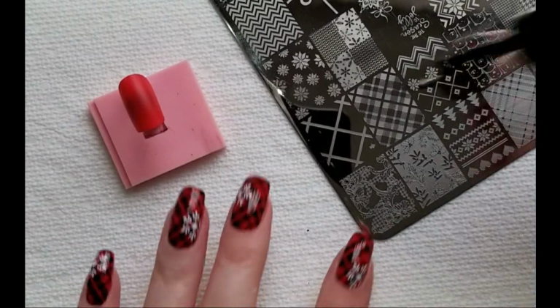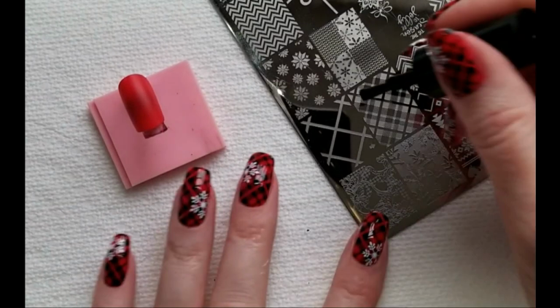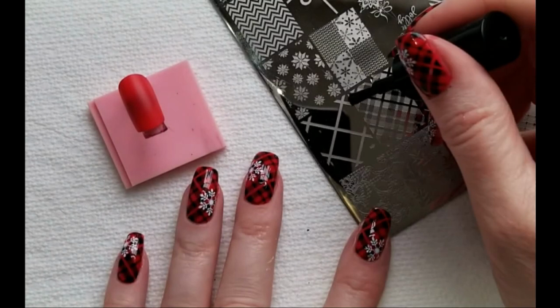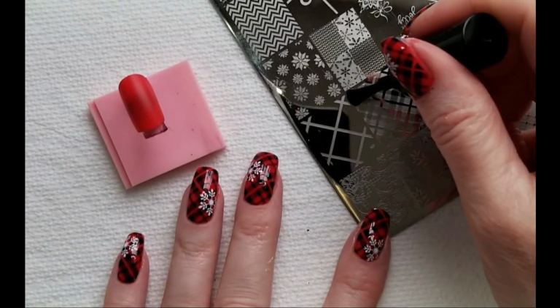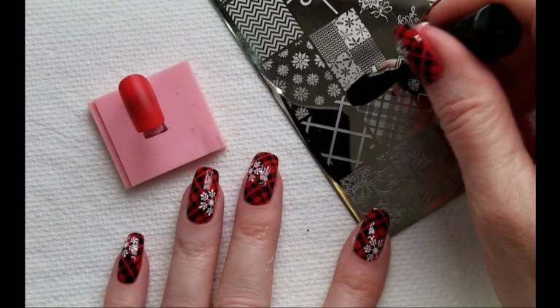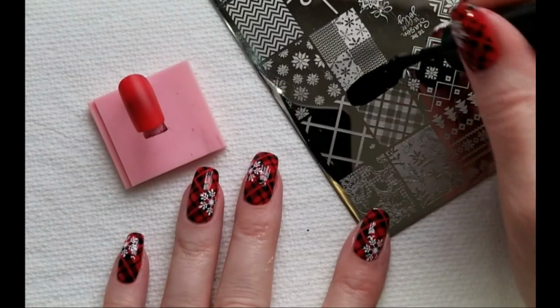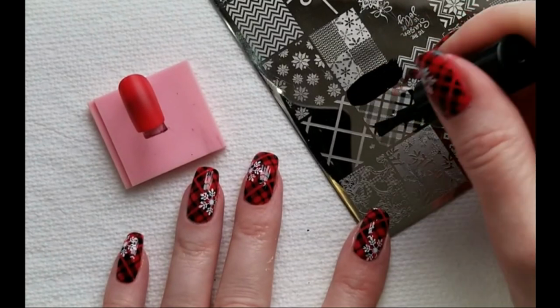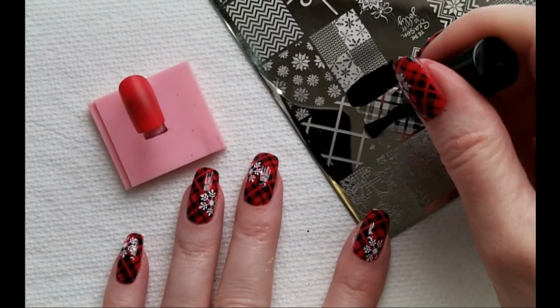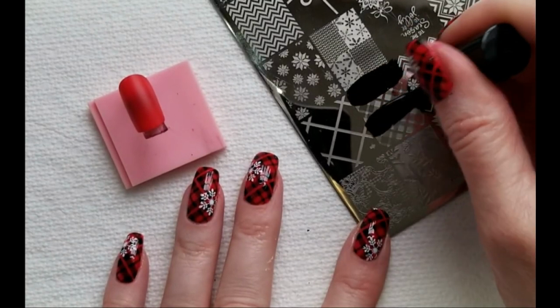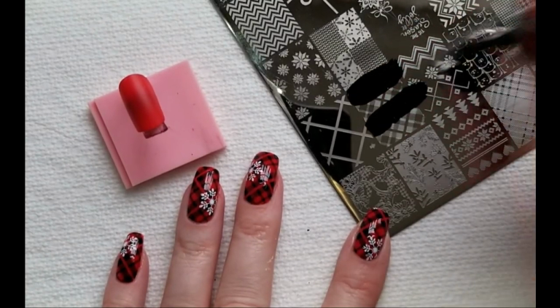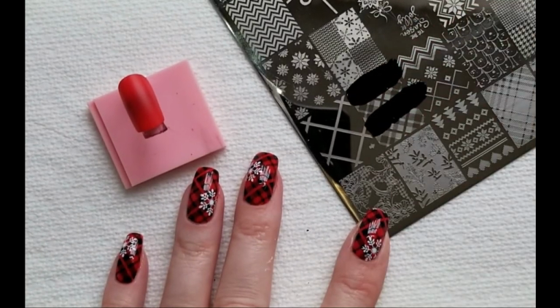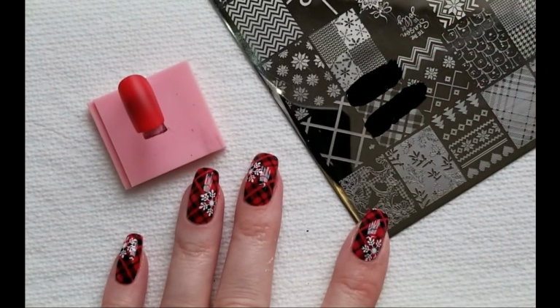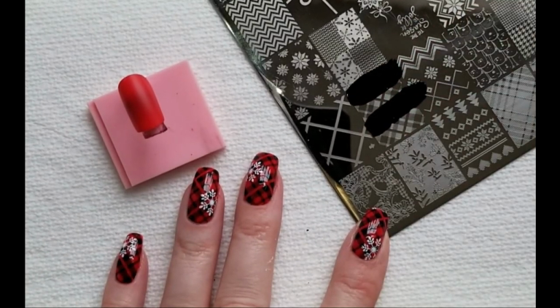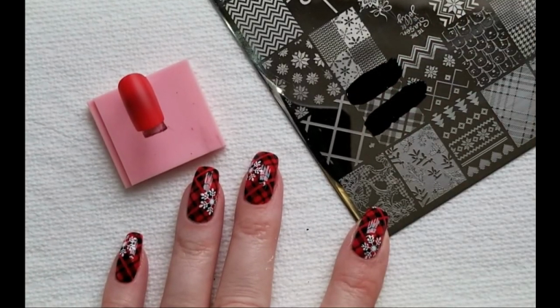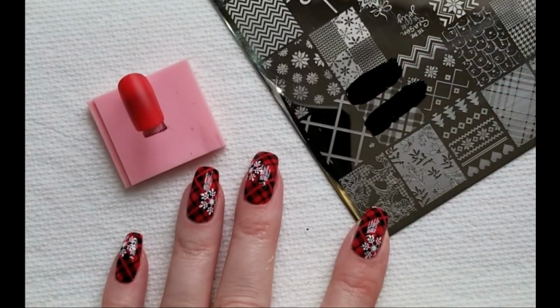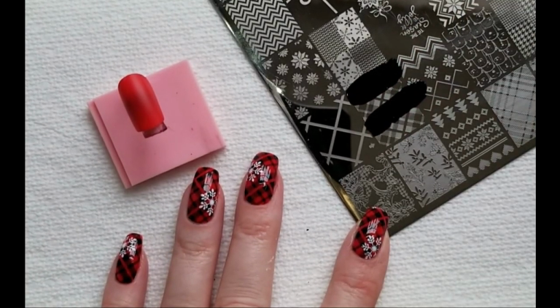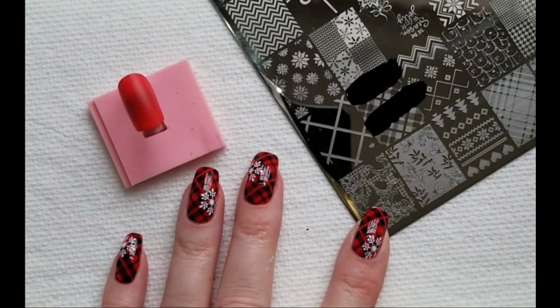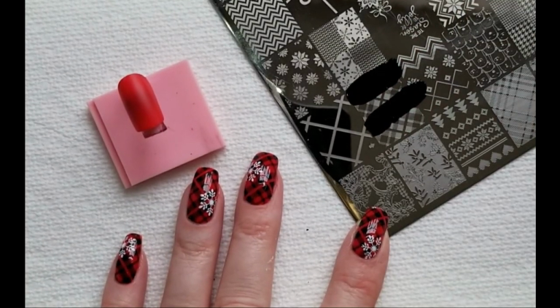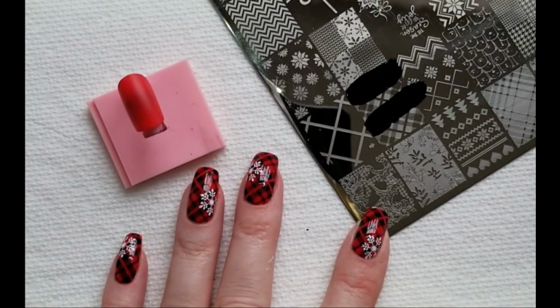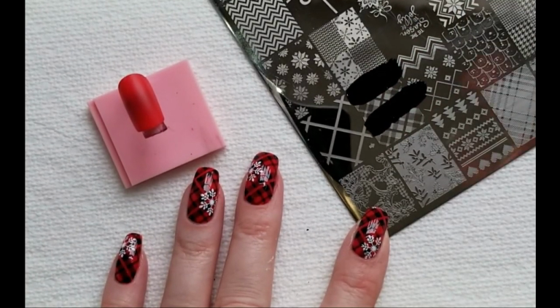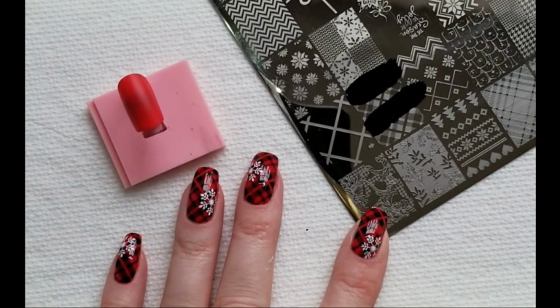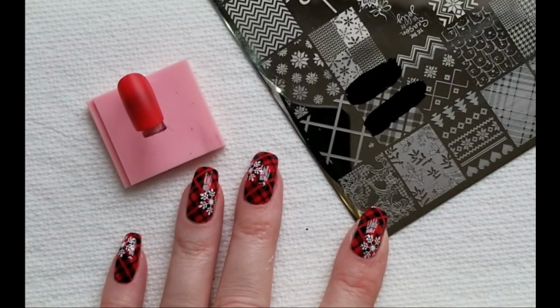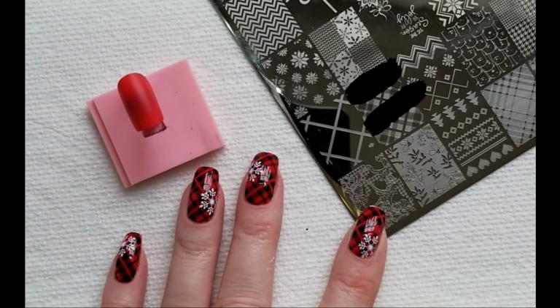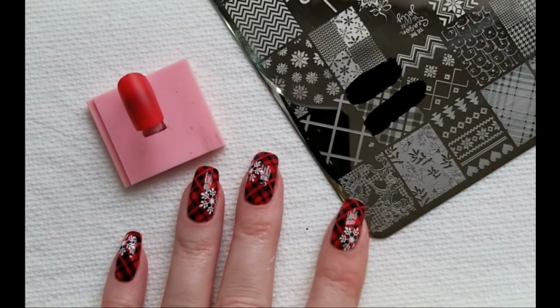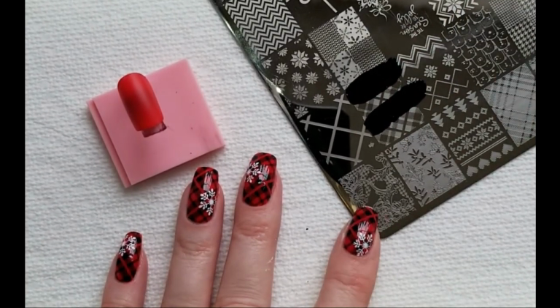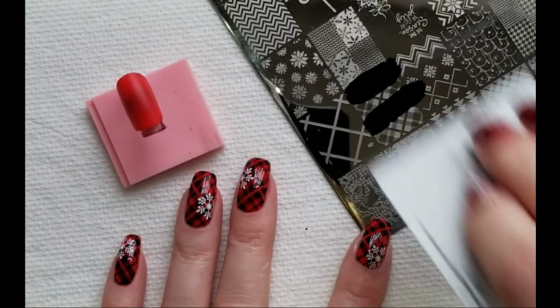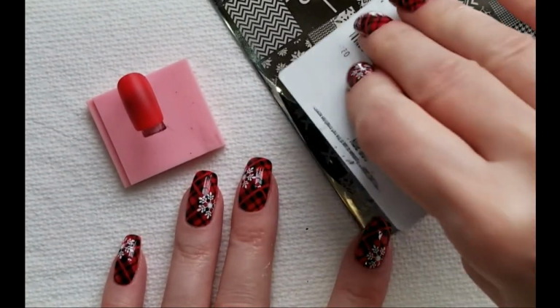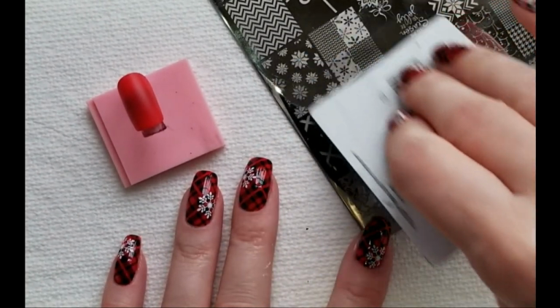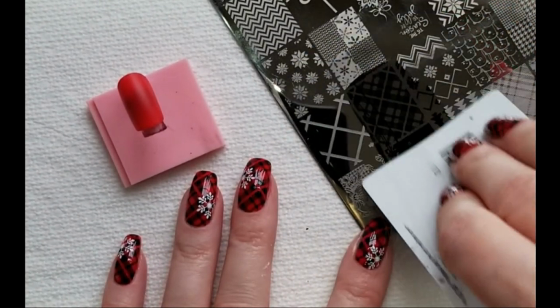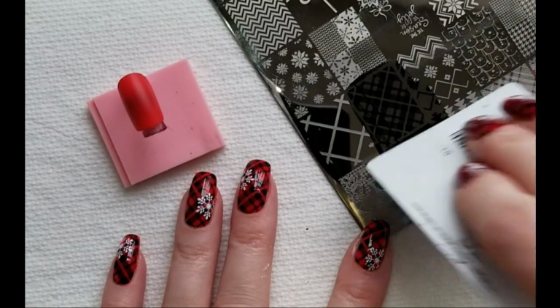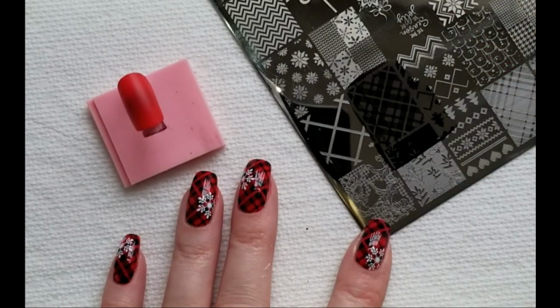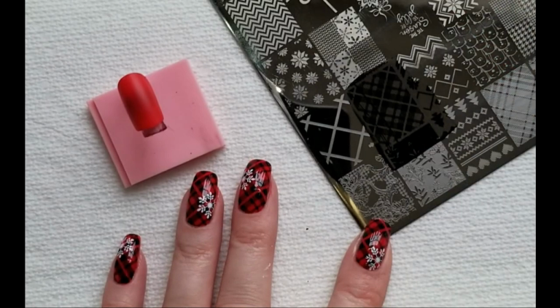Once our polish is dry, I'm going to stamp a black plaid design using Winter 3 from Lina.